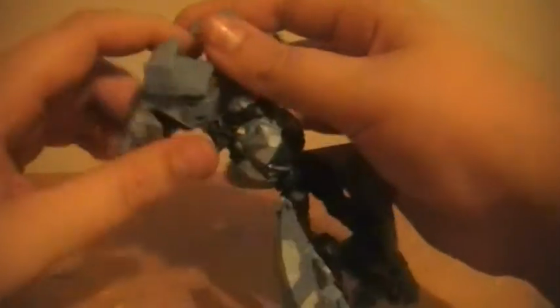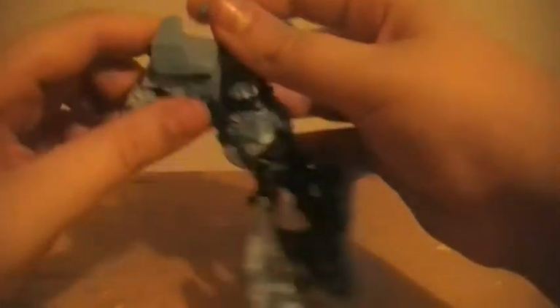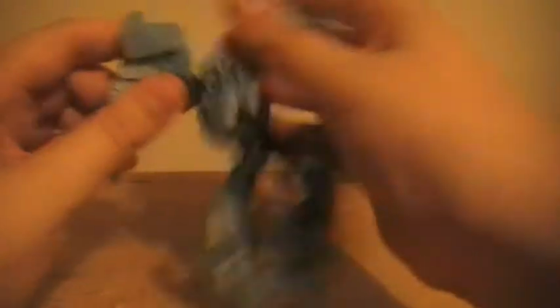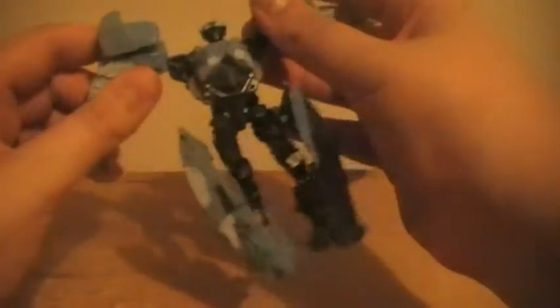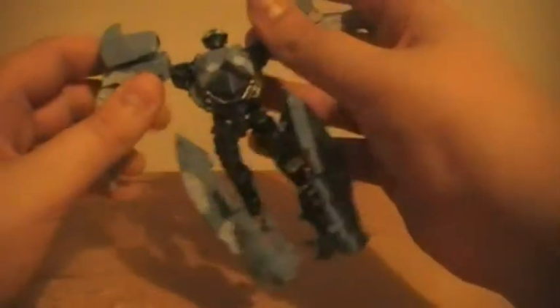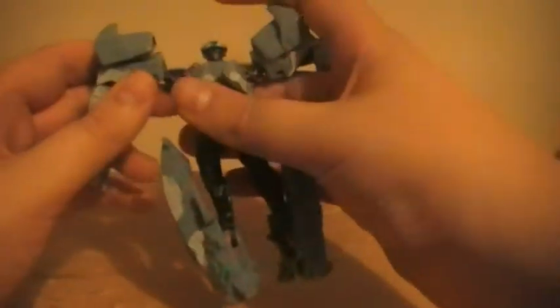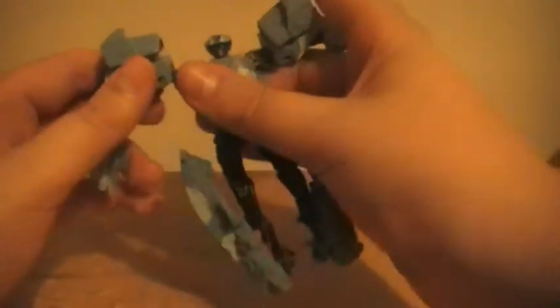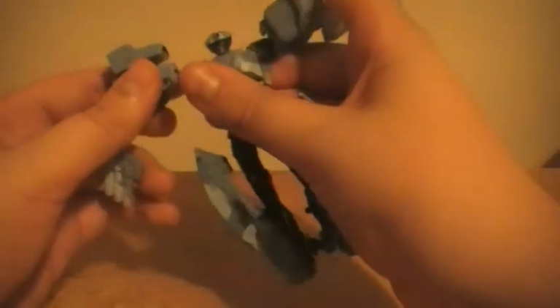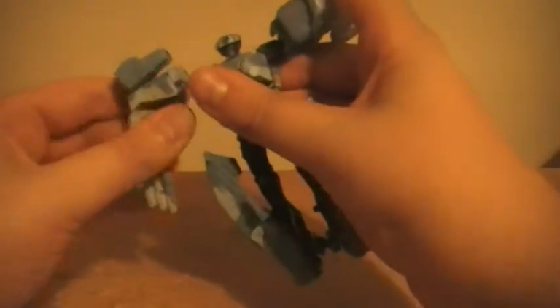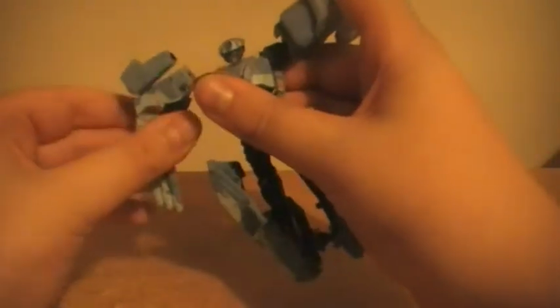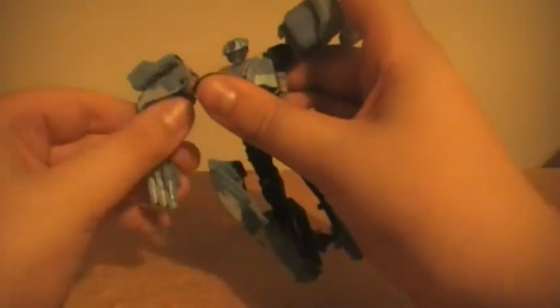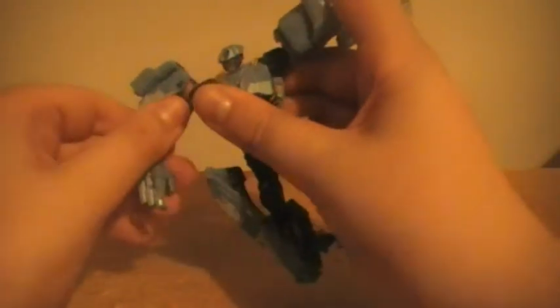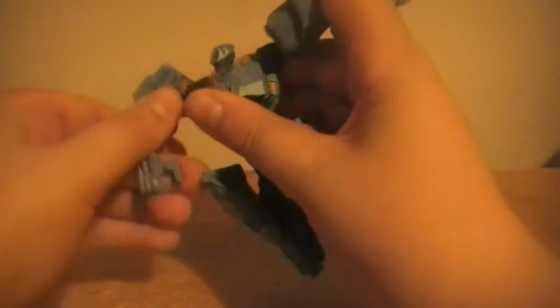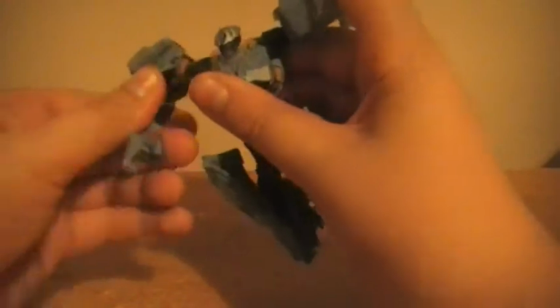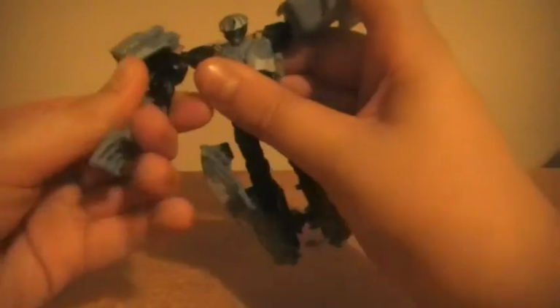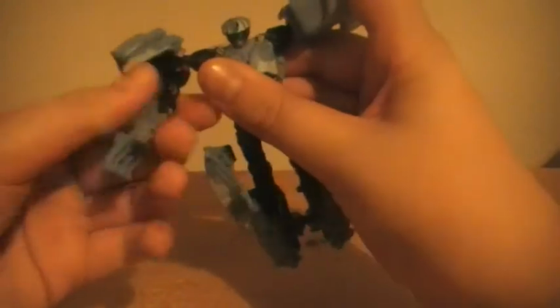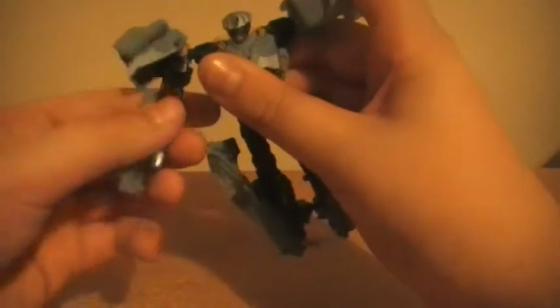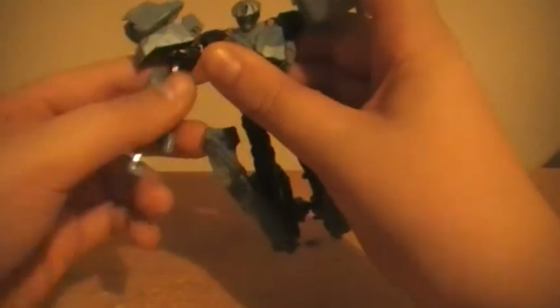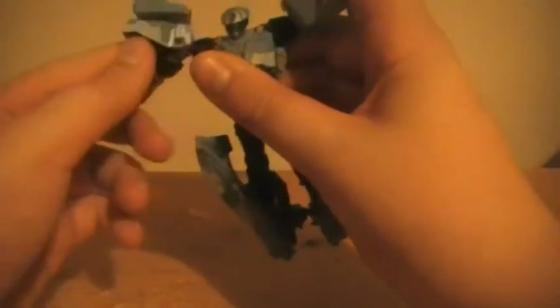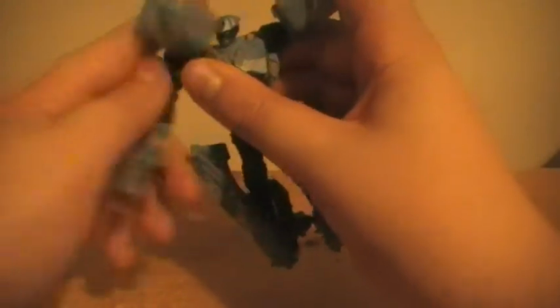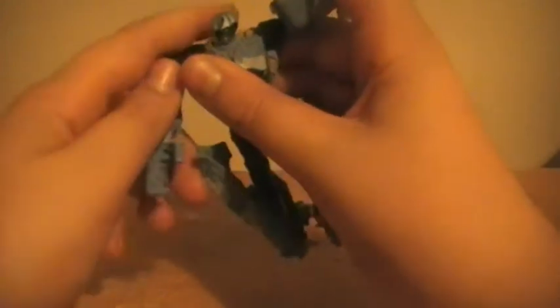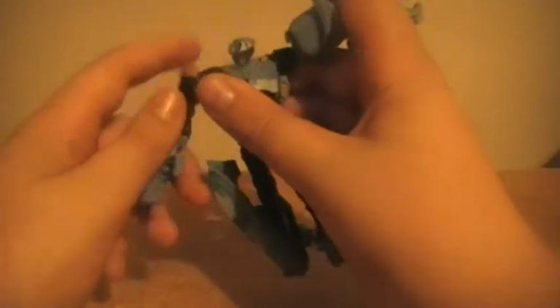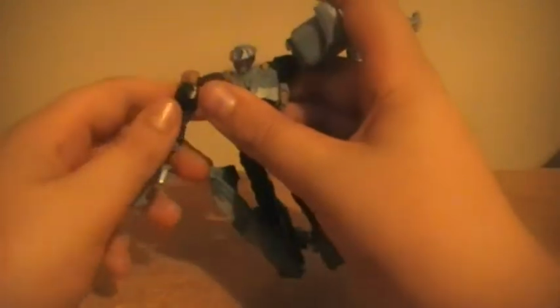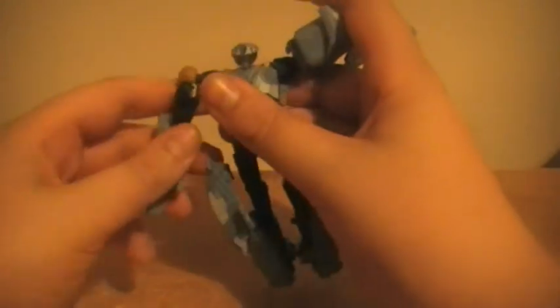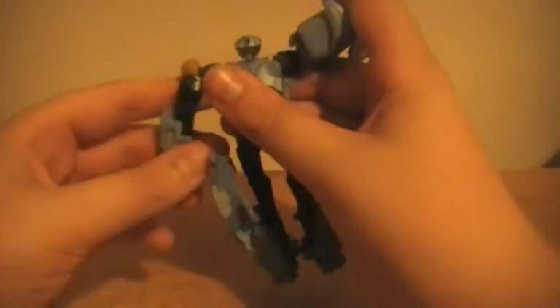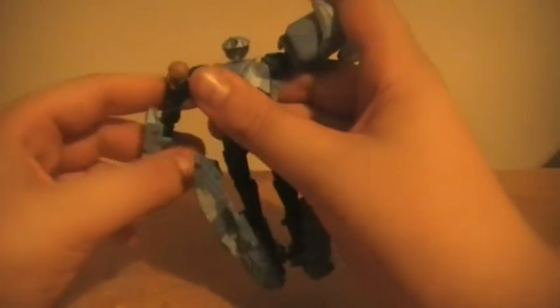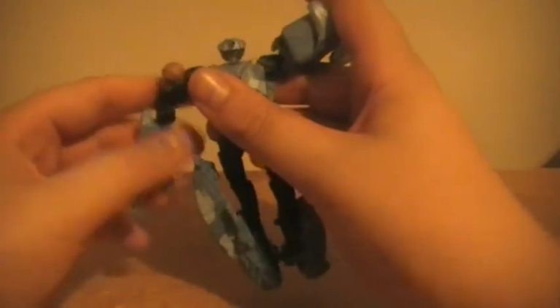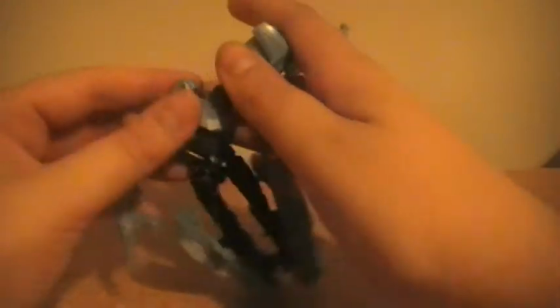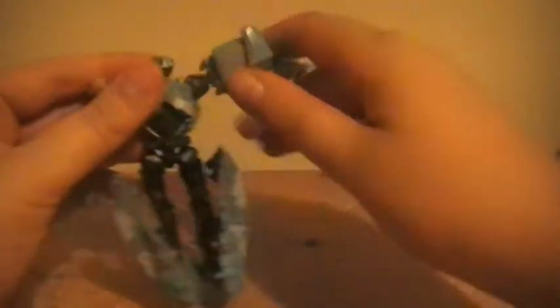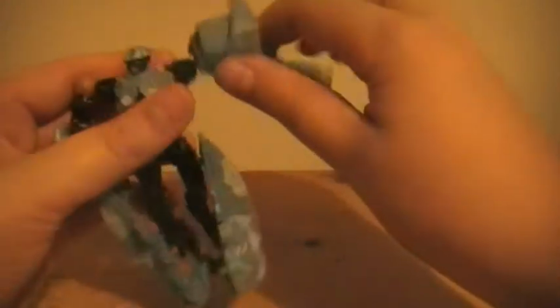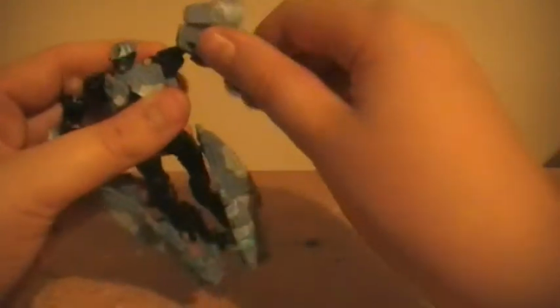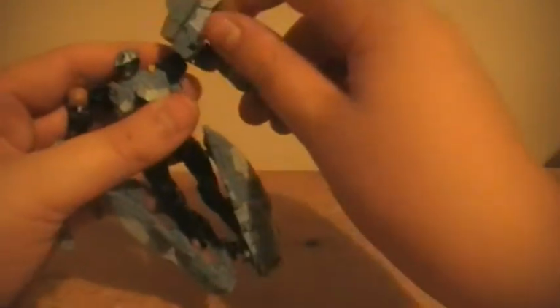Spread the top. Take form. Pop off the shoulder pad.